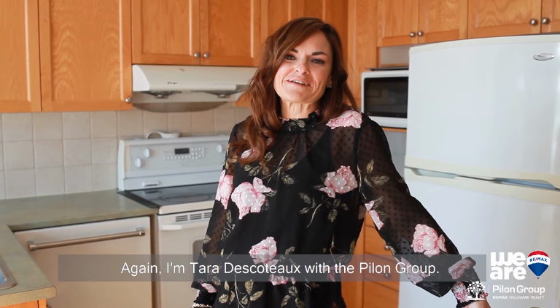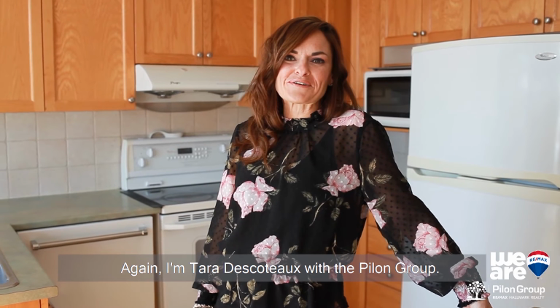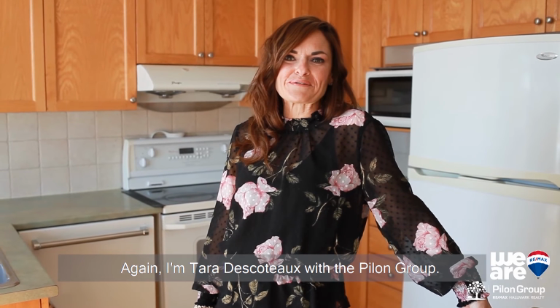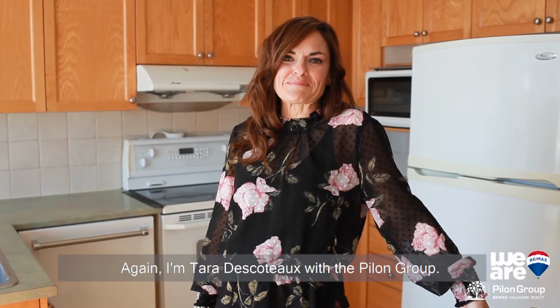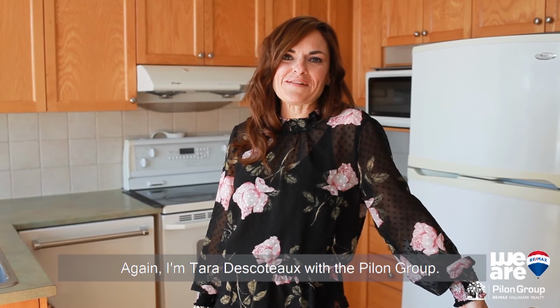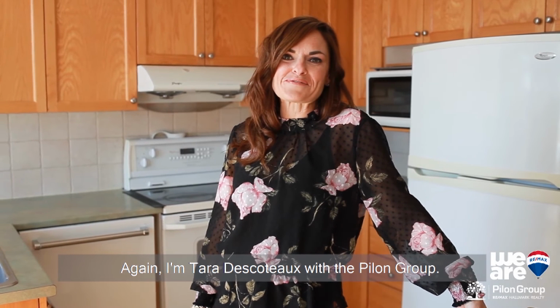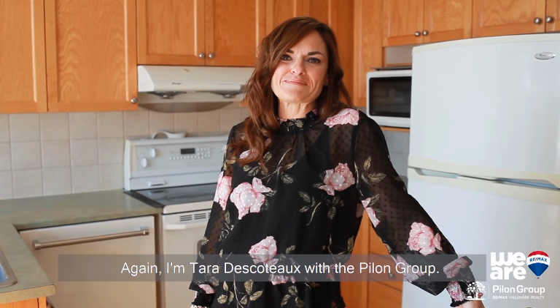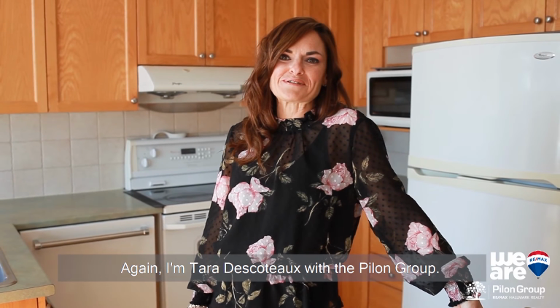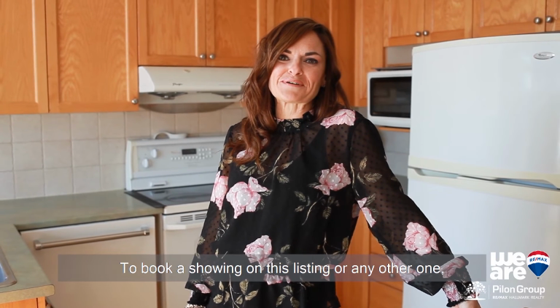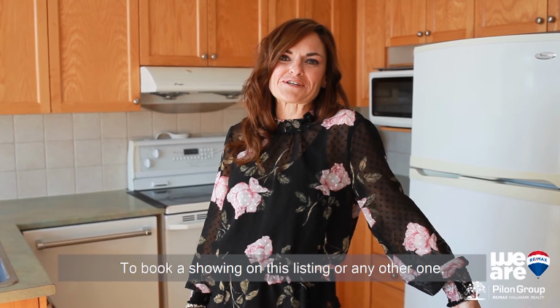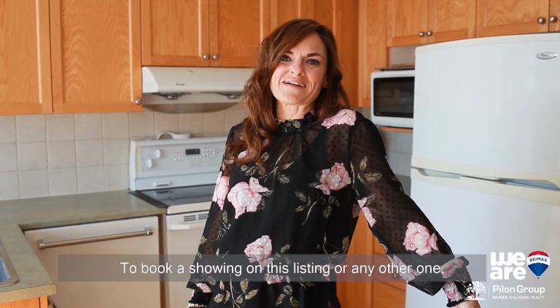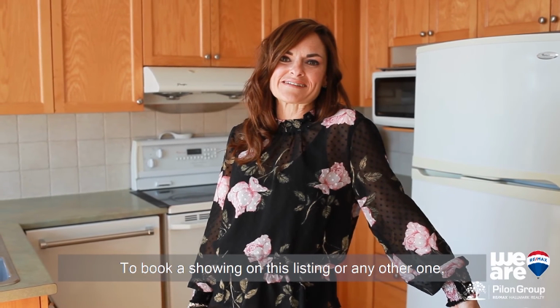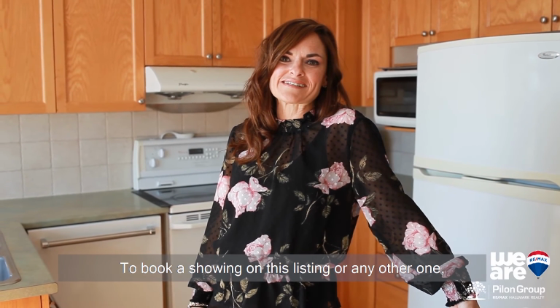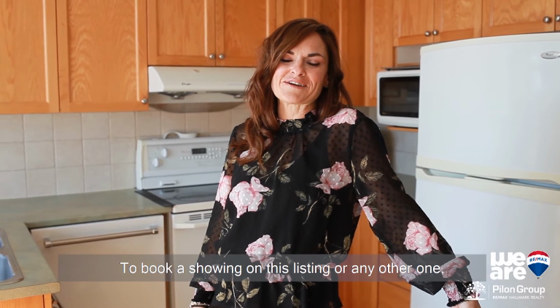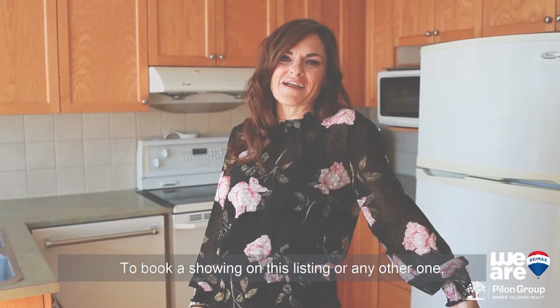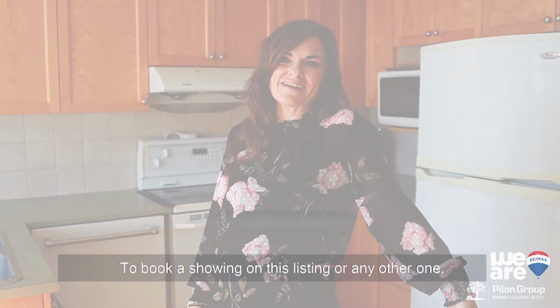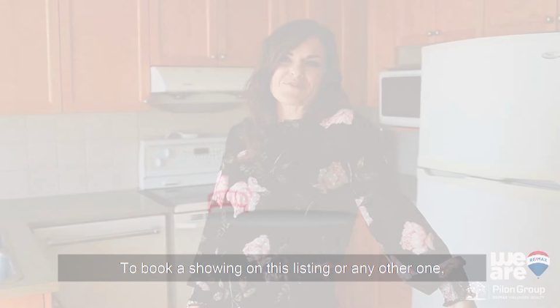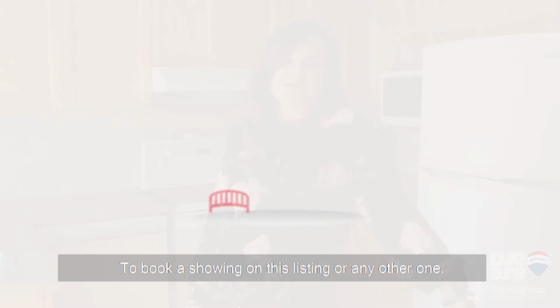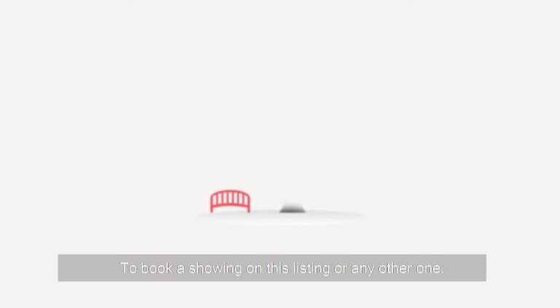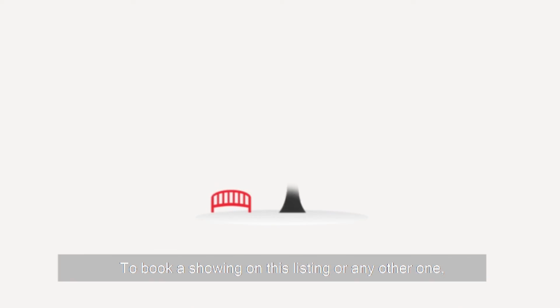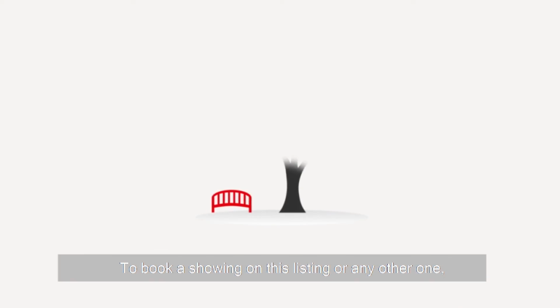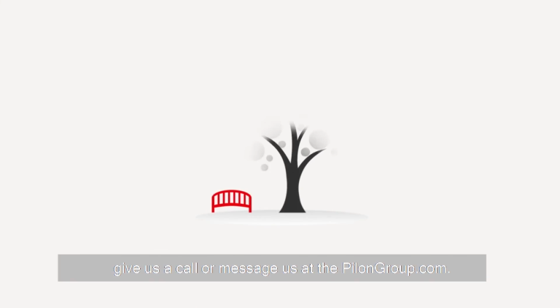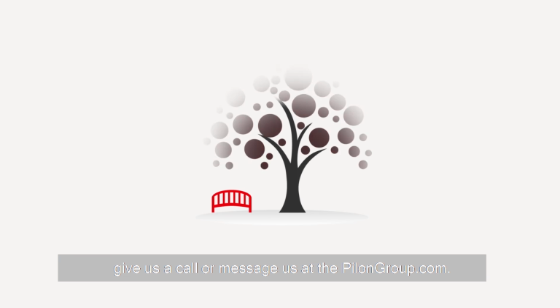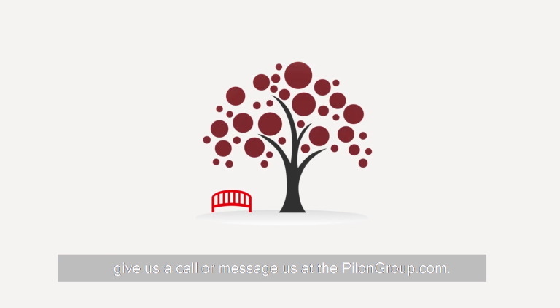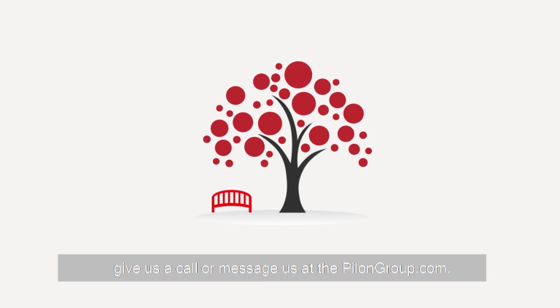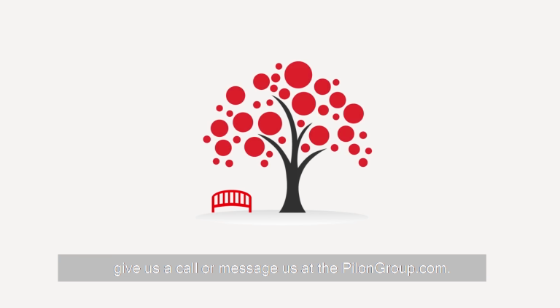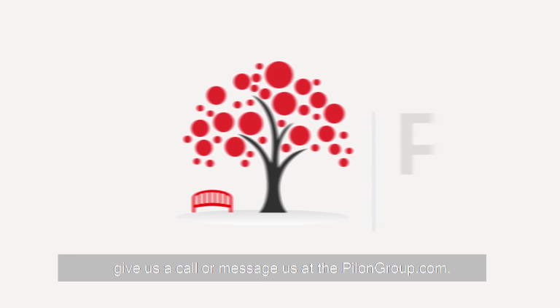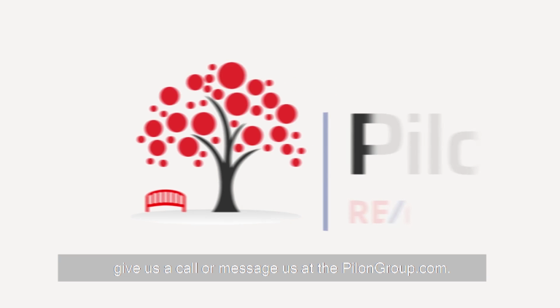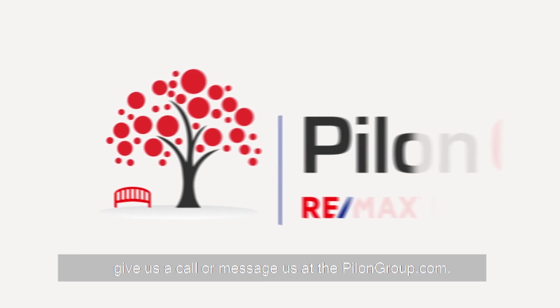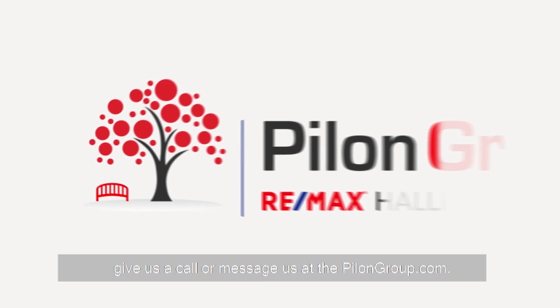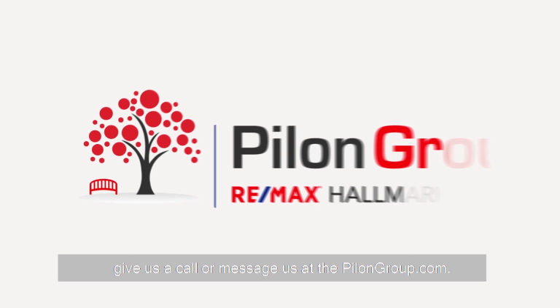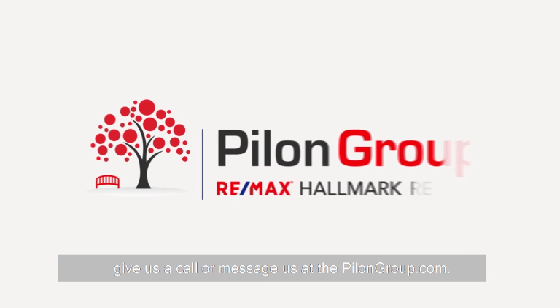I'm Tara Dakota with the Pilon Group. To book a showing on this listing or any other ones, give us a call or message us at thepilongroup.com.